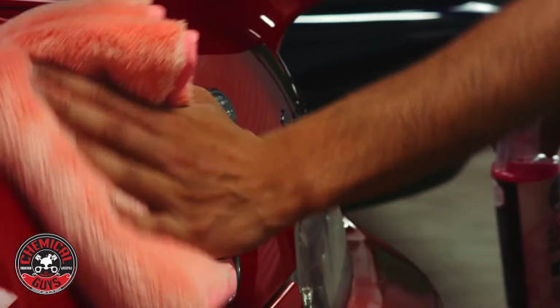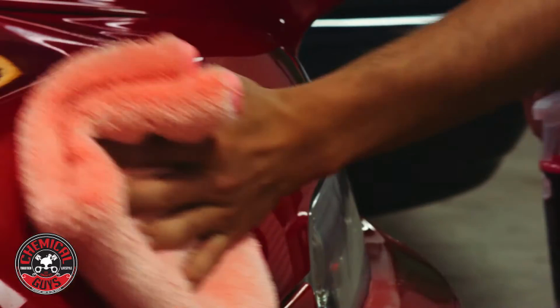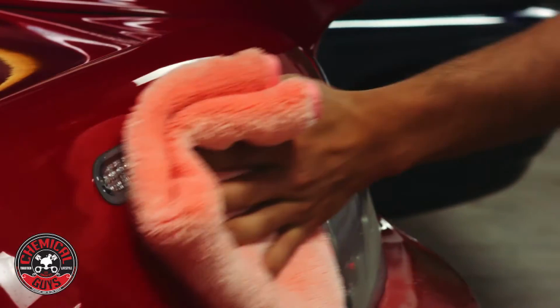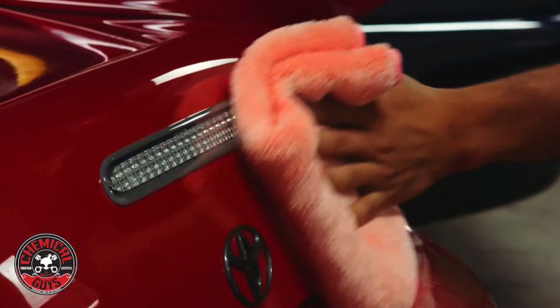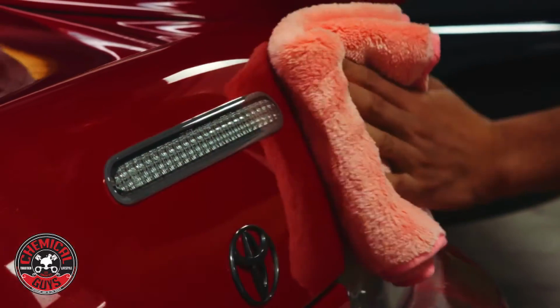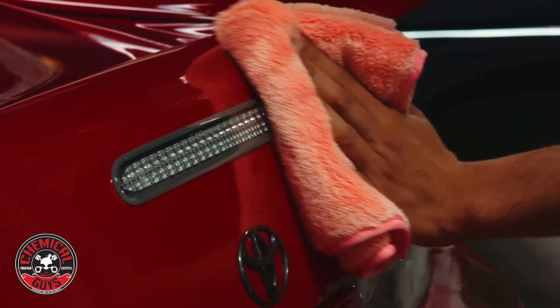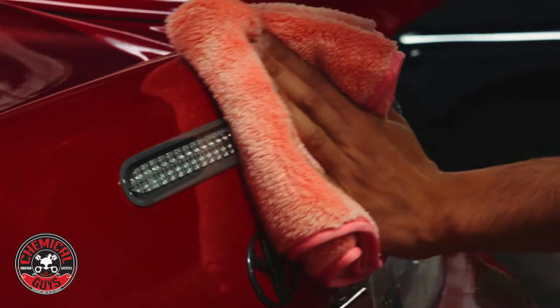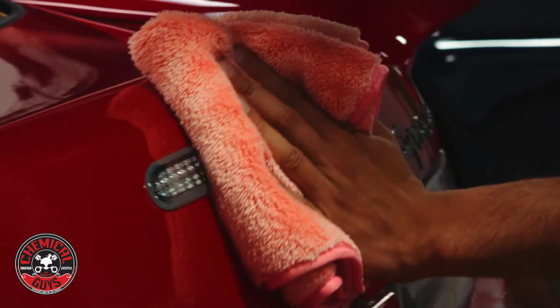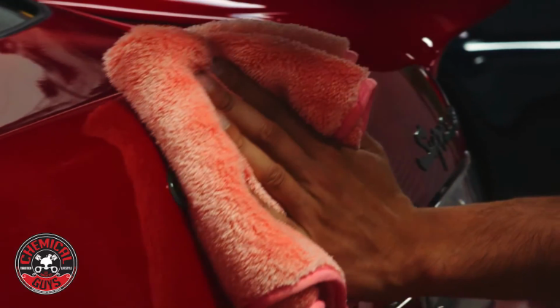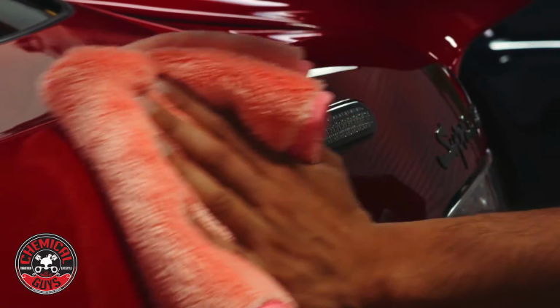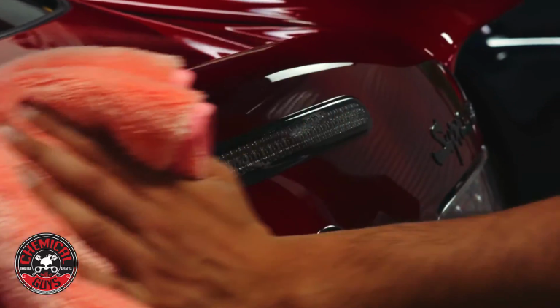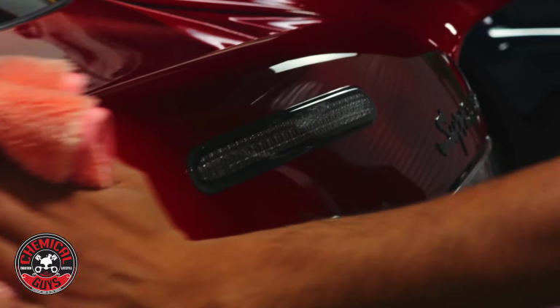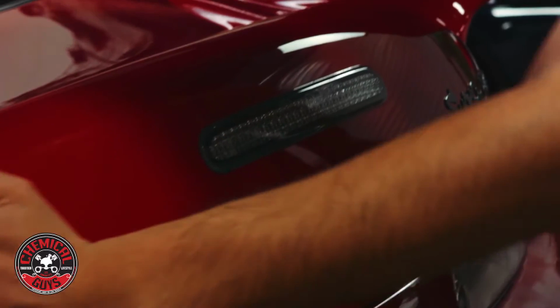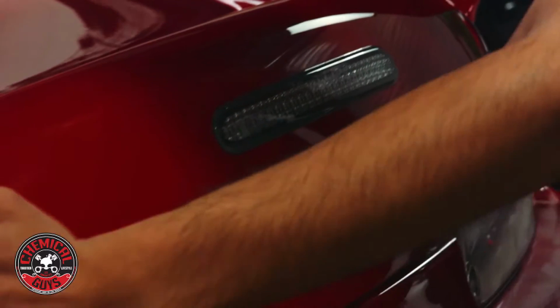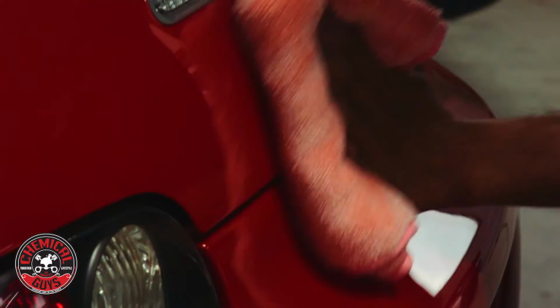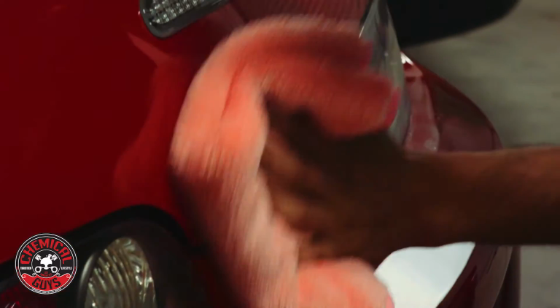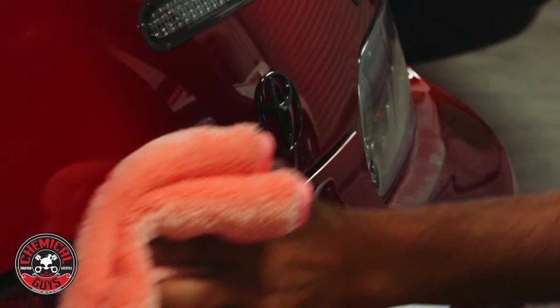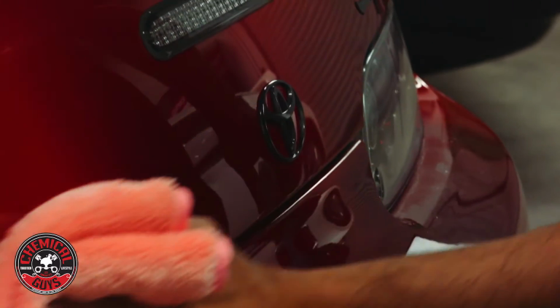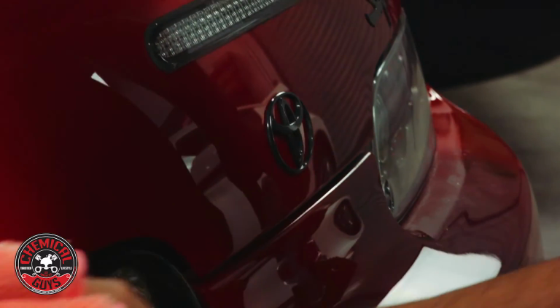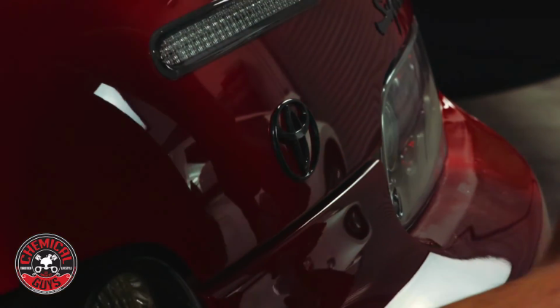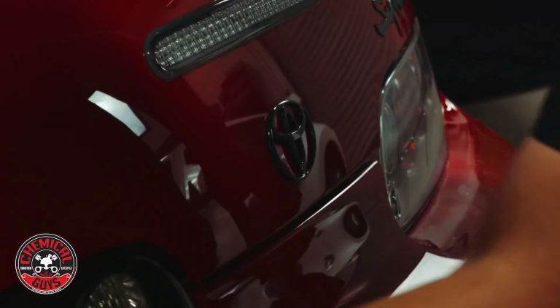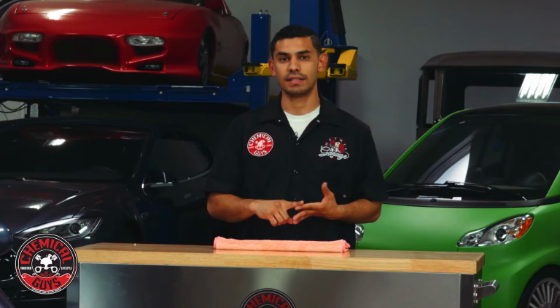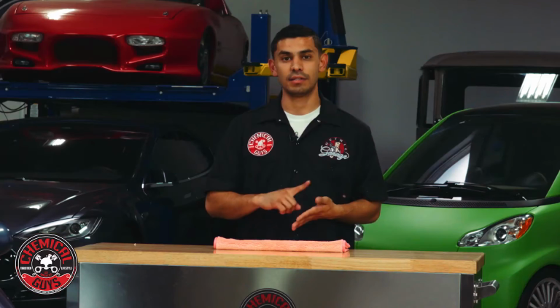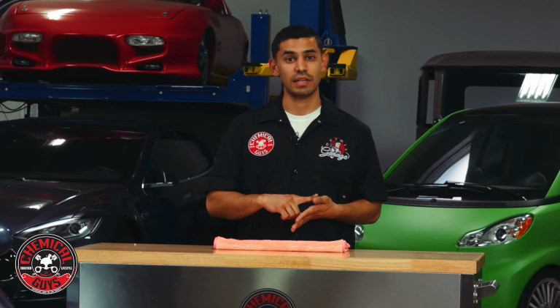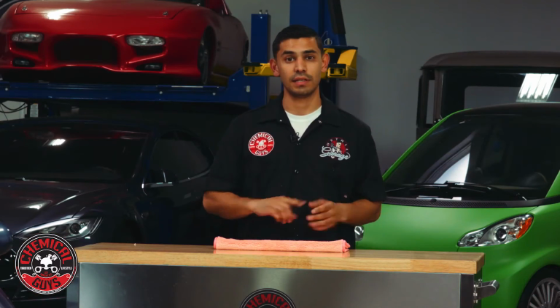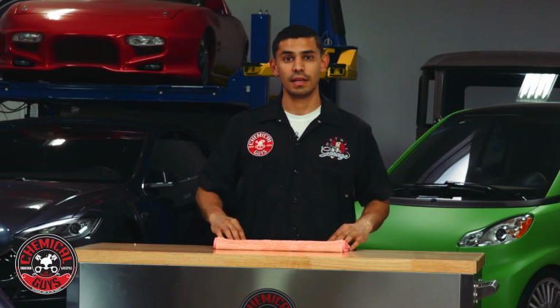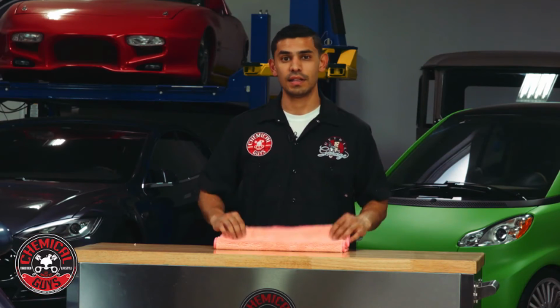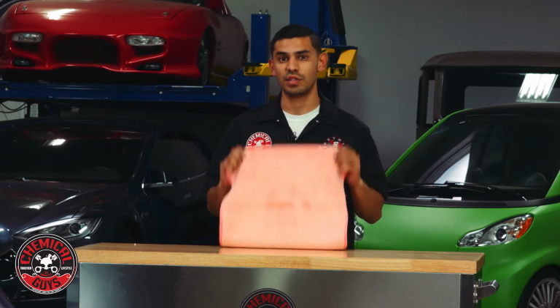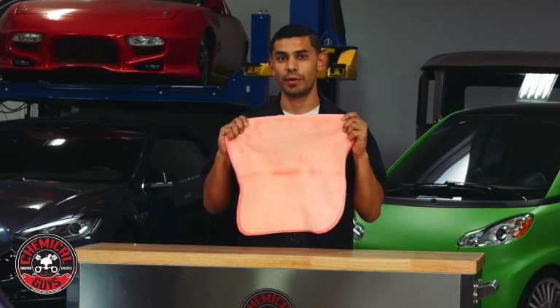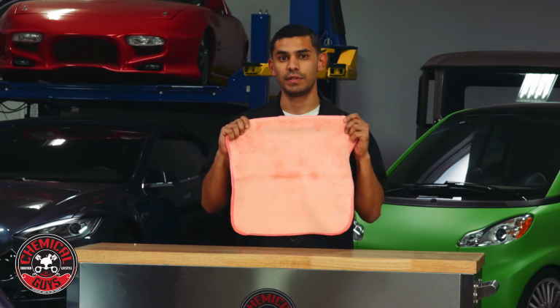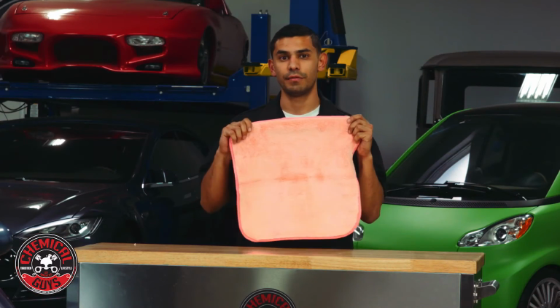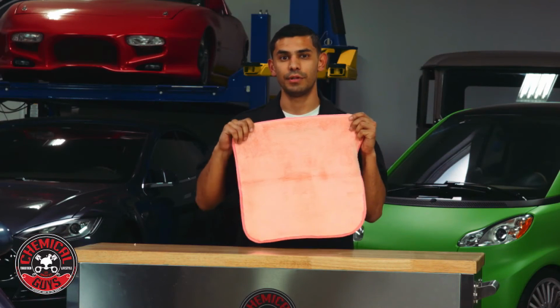So whether you're using detail spray, whether you're wiping off compound, glazes, waxes, or sealants, this is a perfect towel for you.